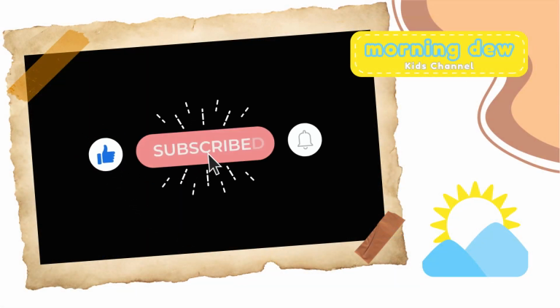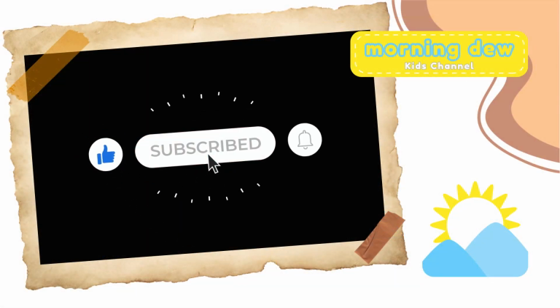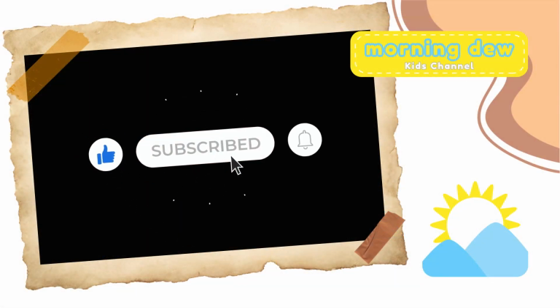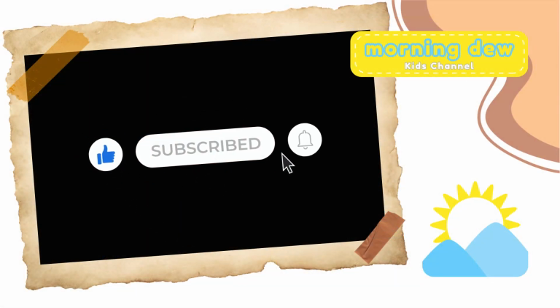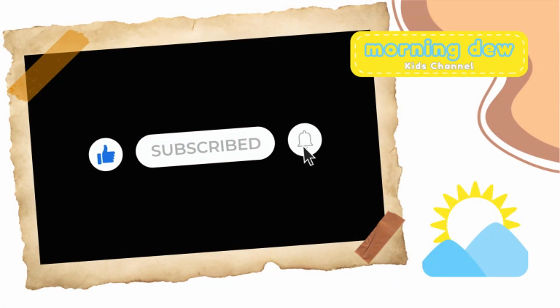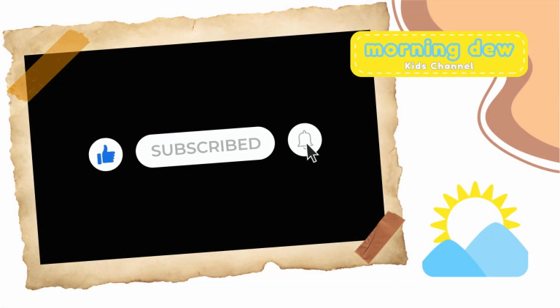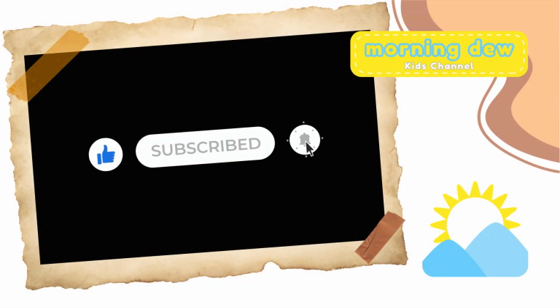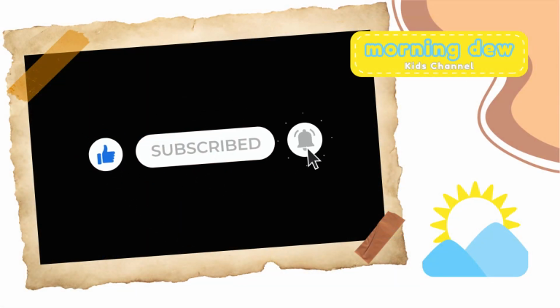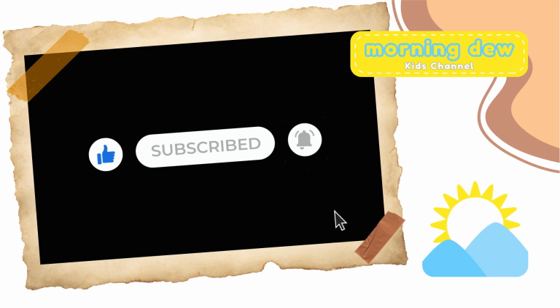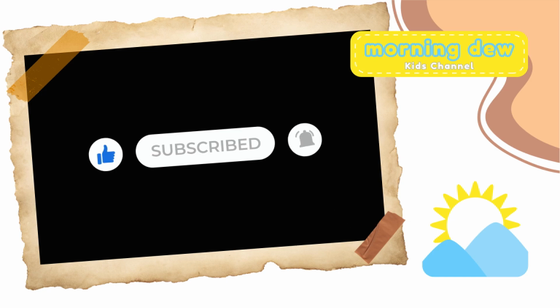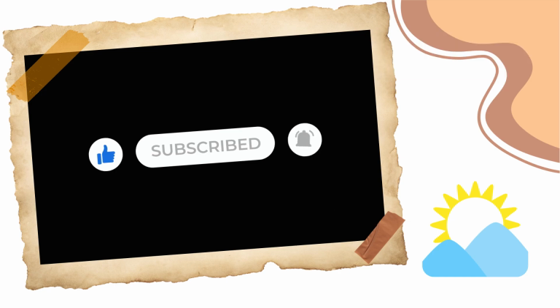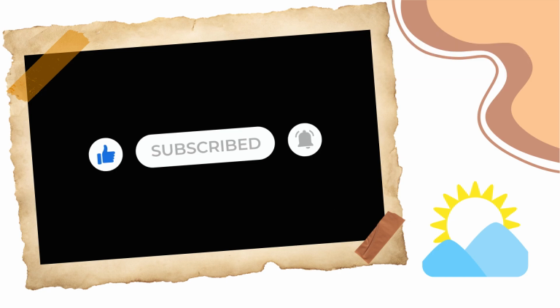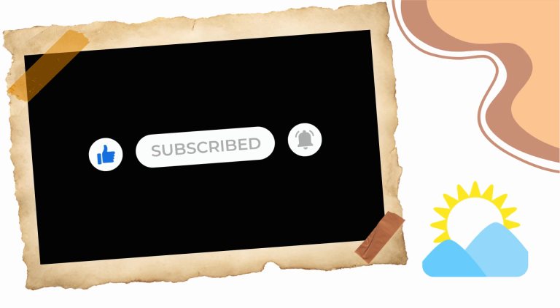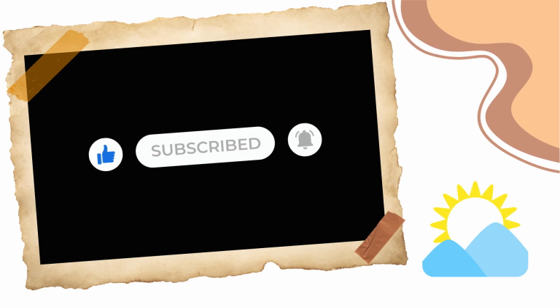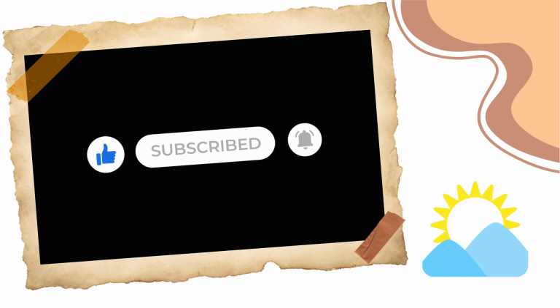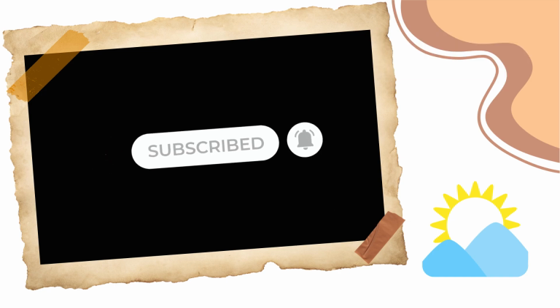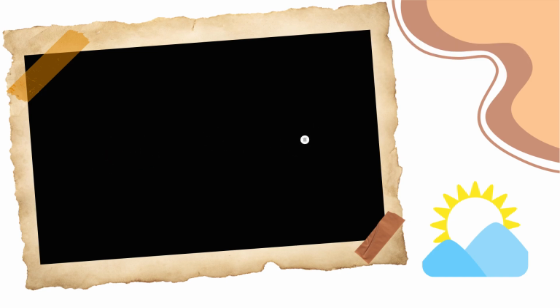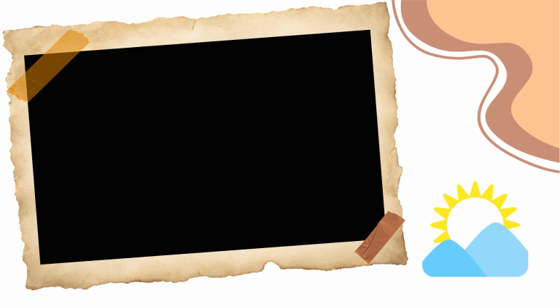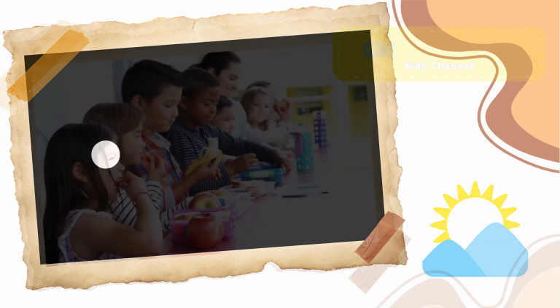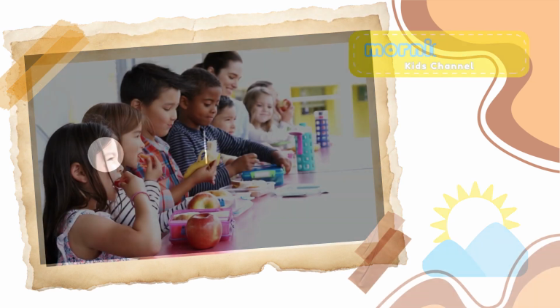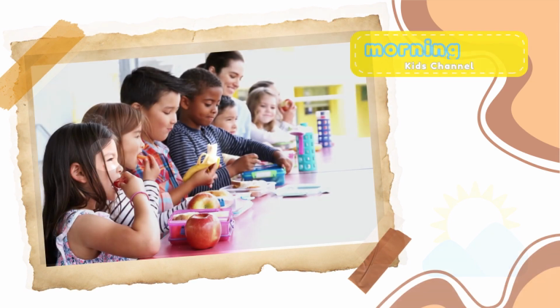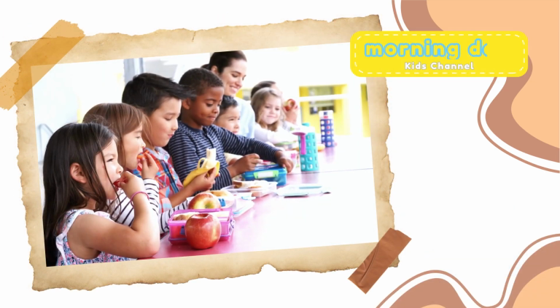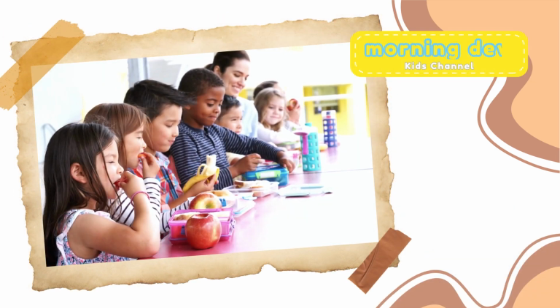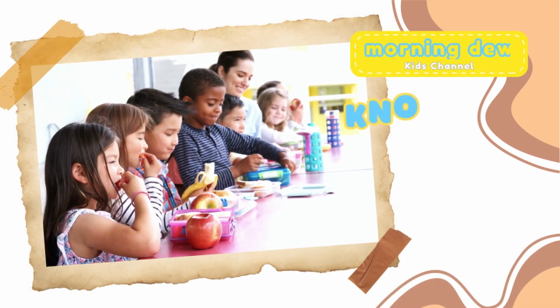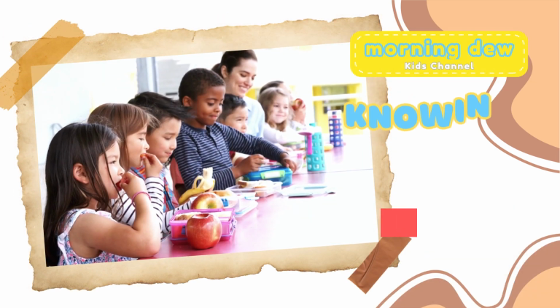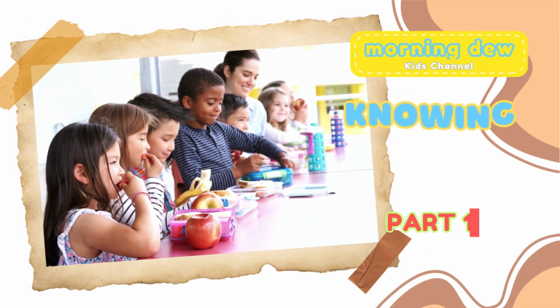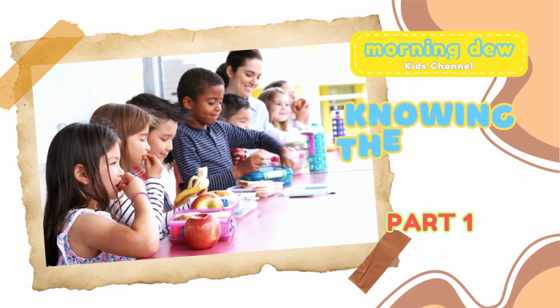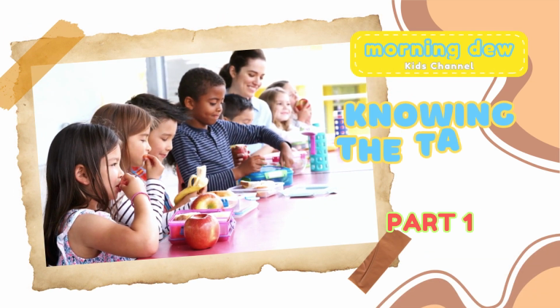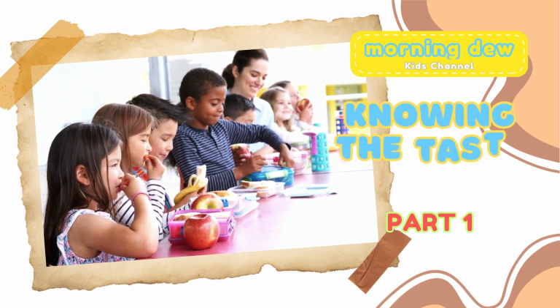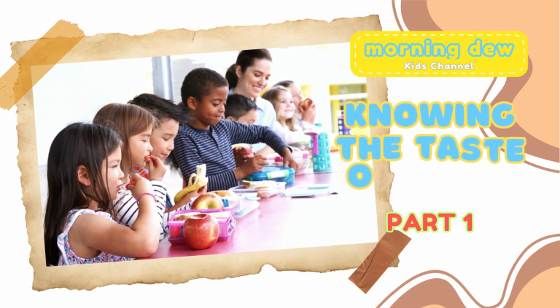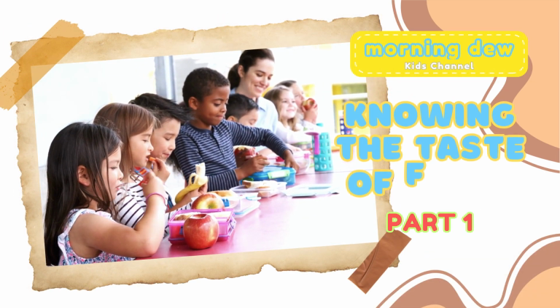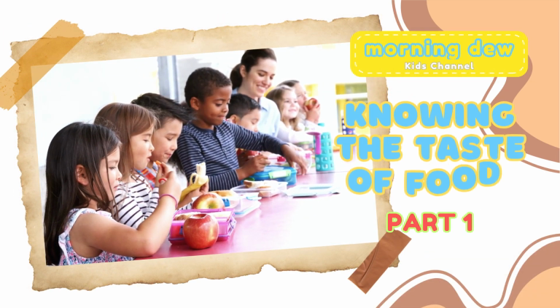Don't forget to like and subscribe. Let's start exploring.